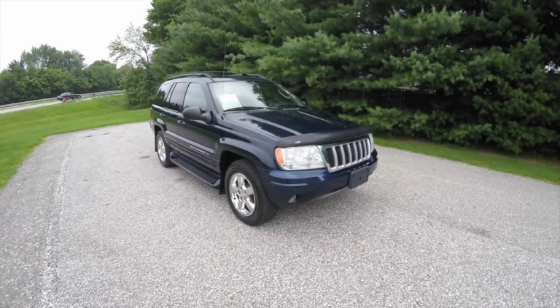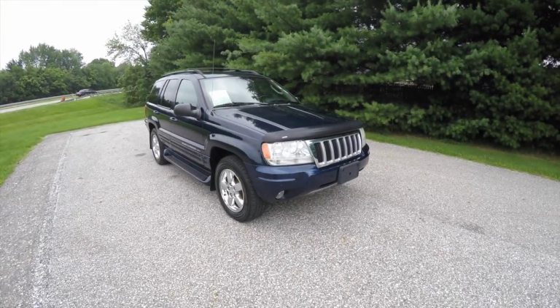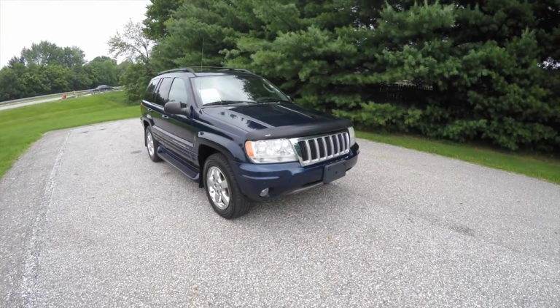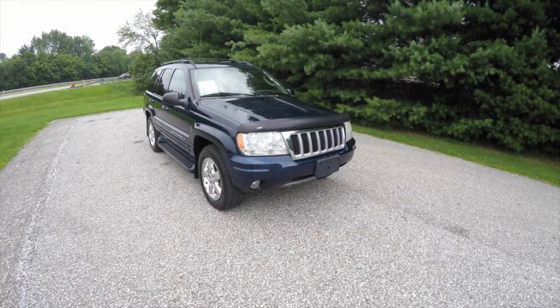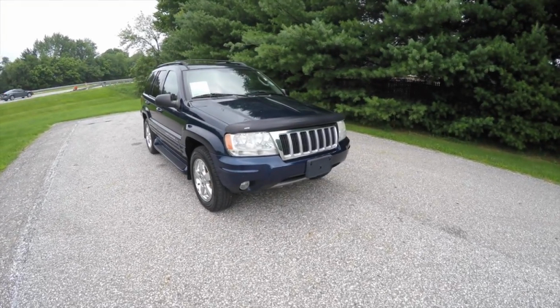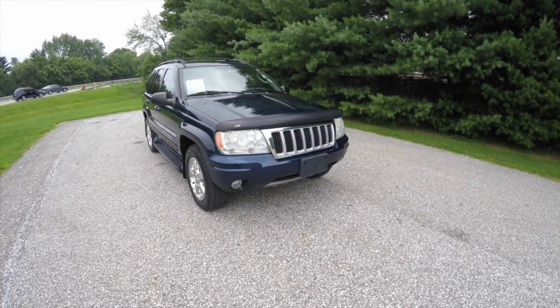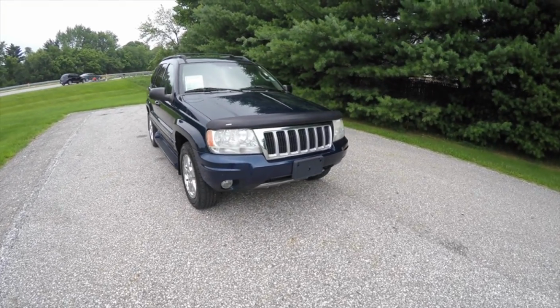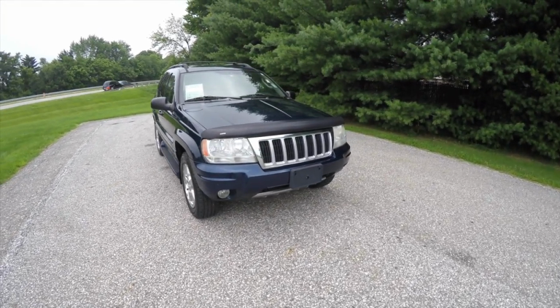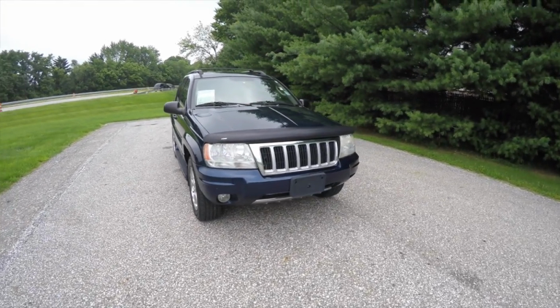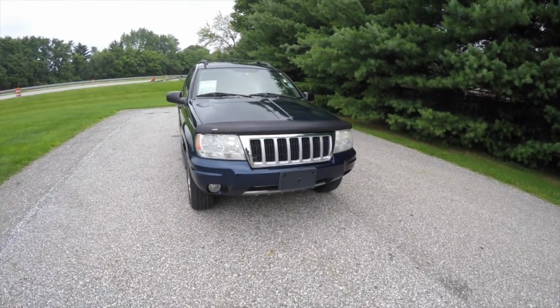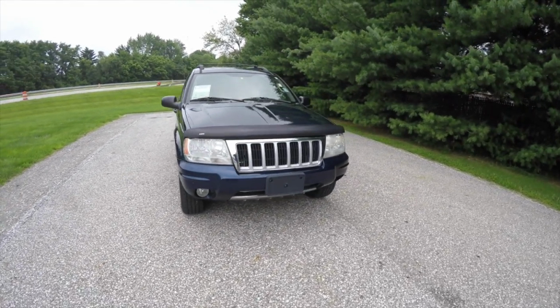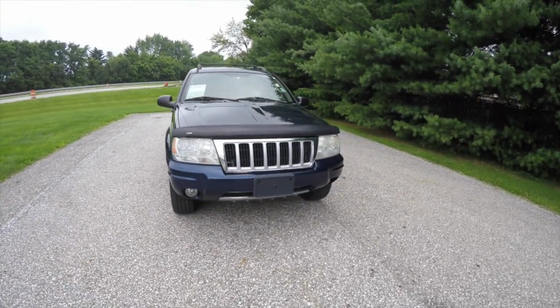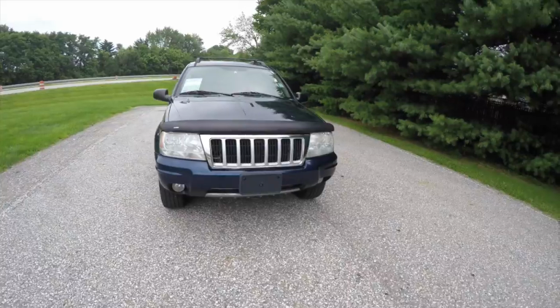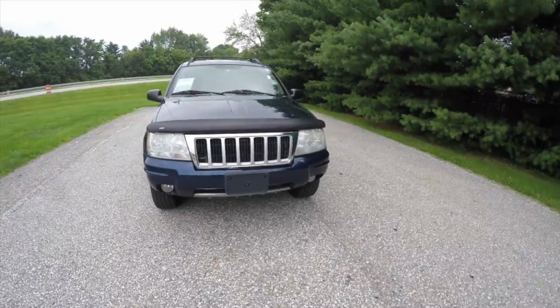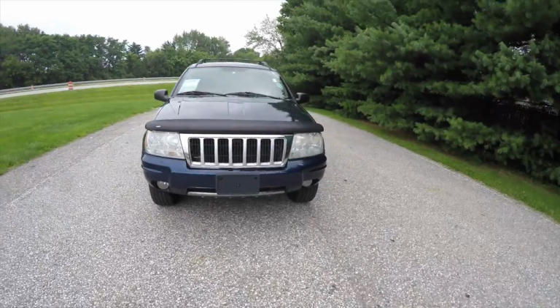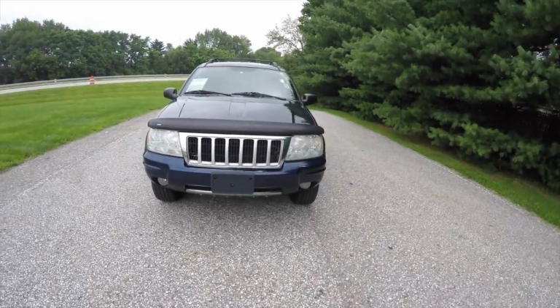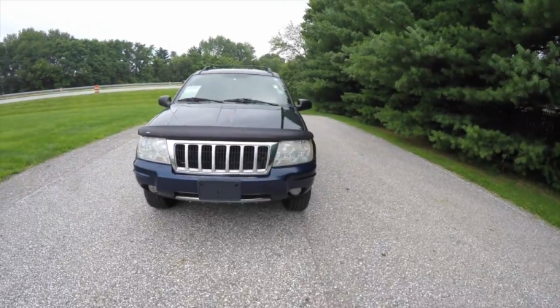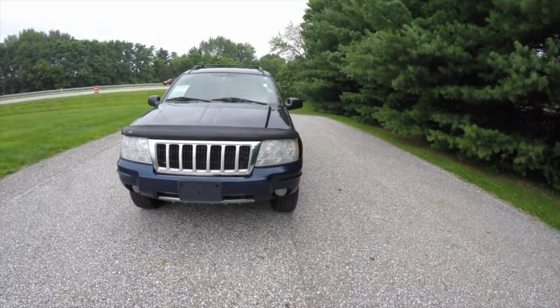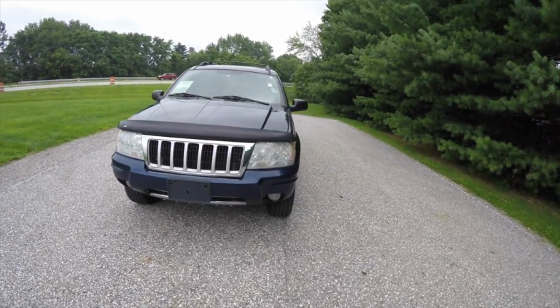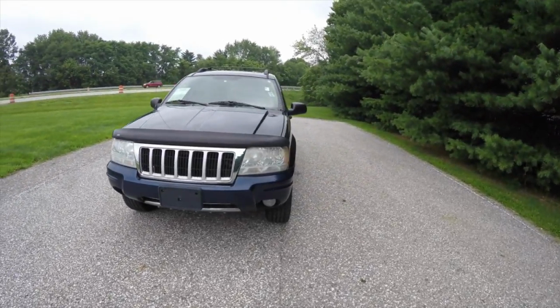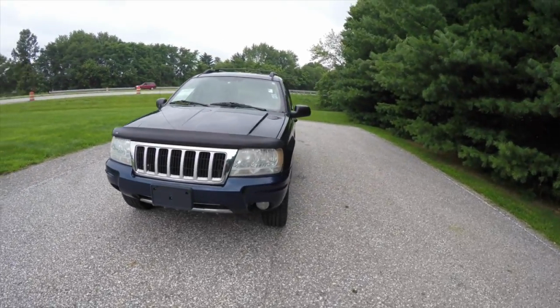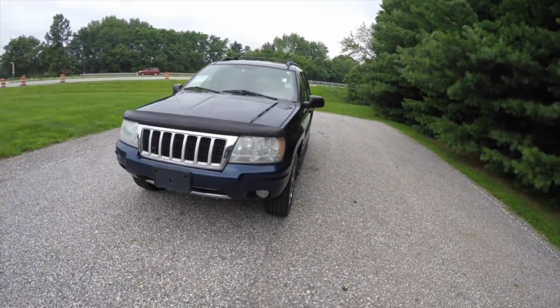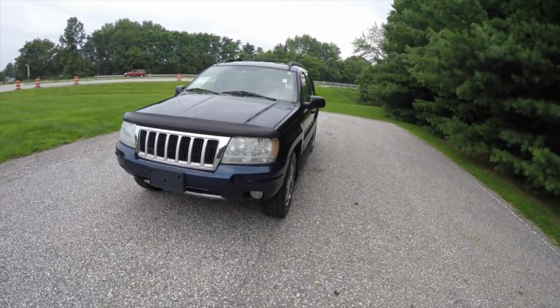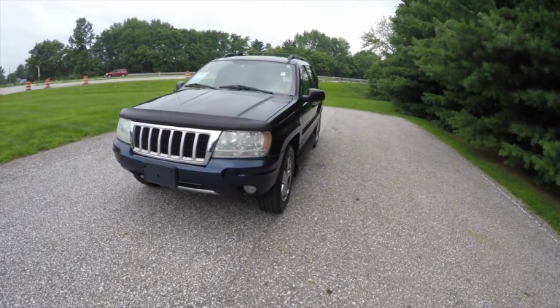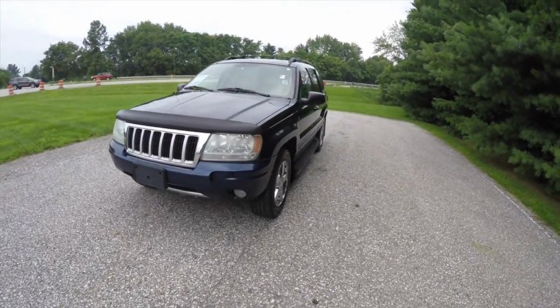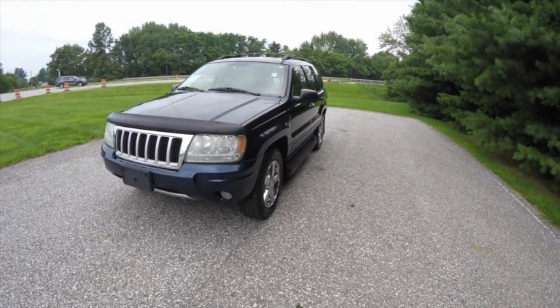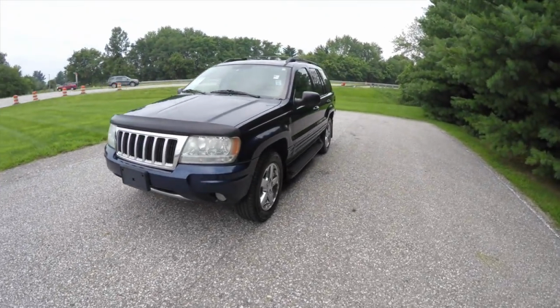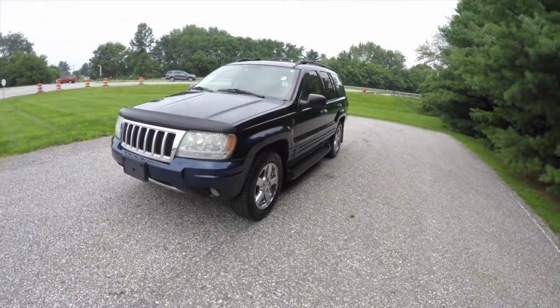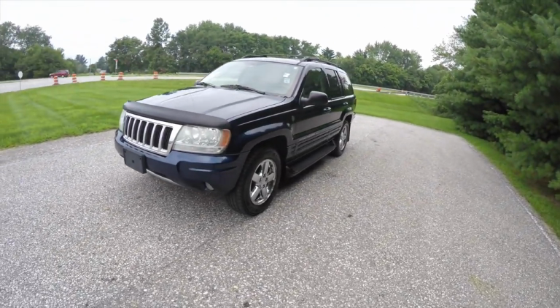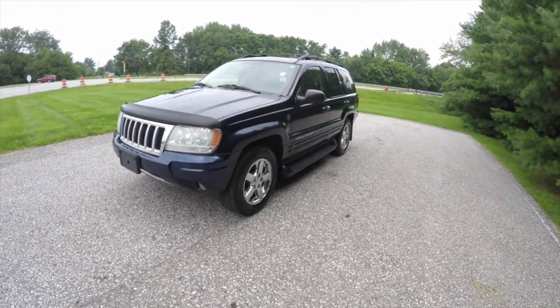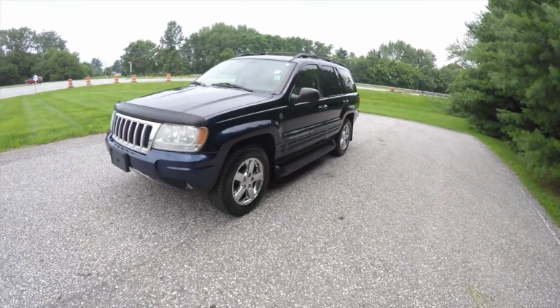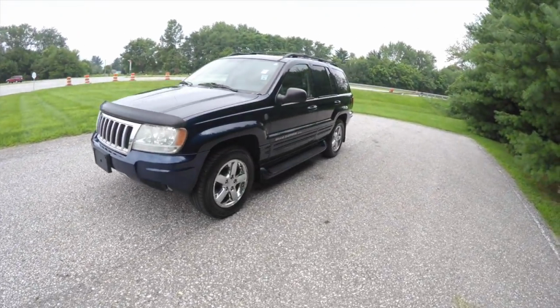Hello everyone, today we're going to take a quick walk around look at this very nice and very well equipped 2004 Jeep Grand Cherokee Limited.